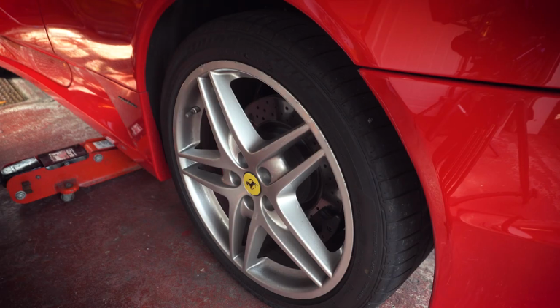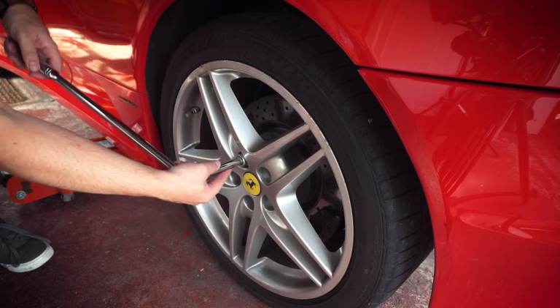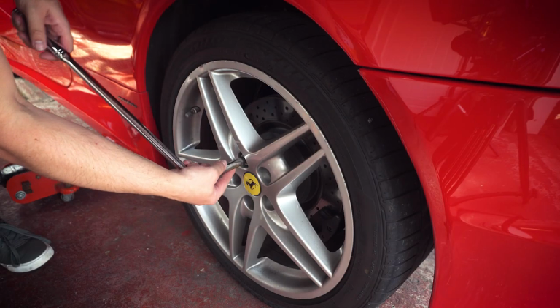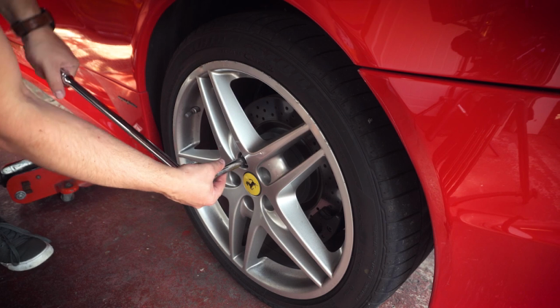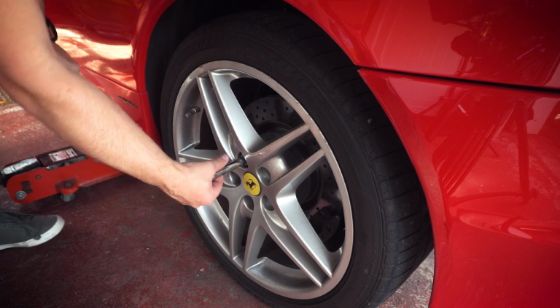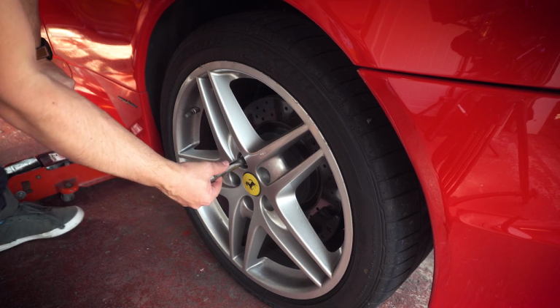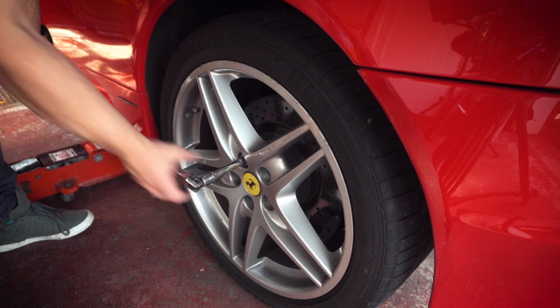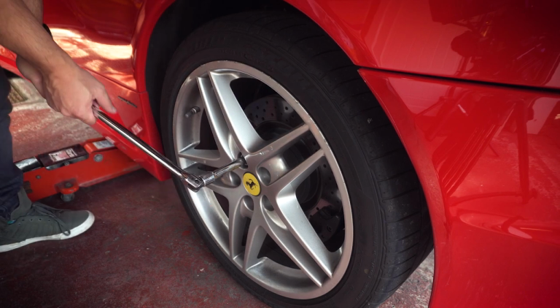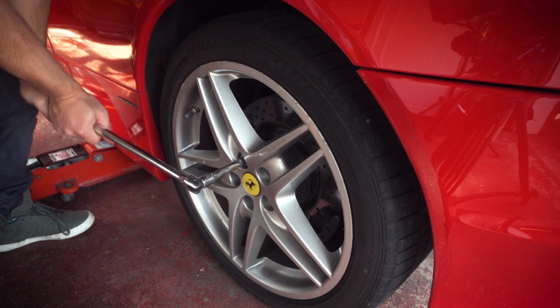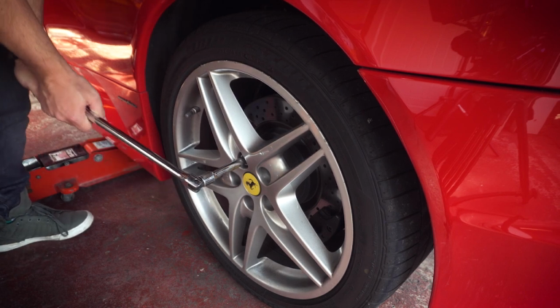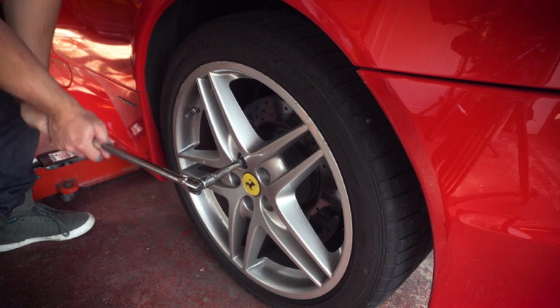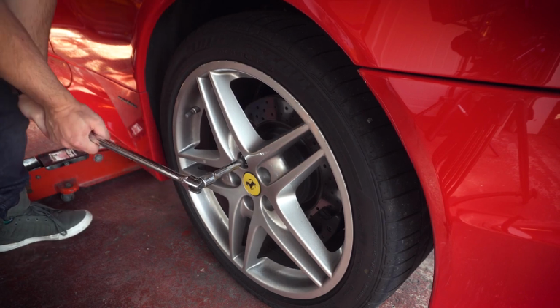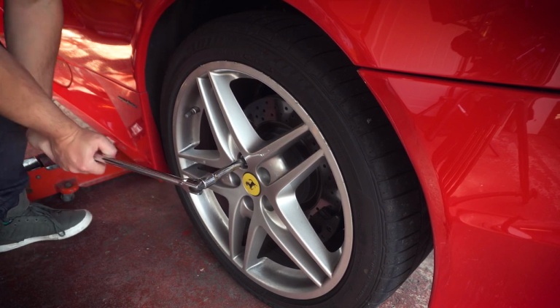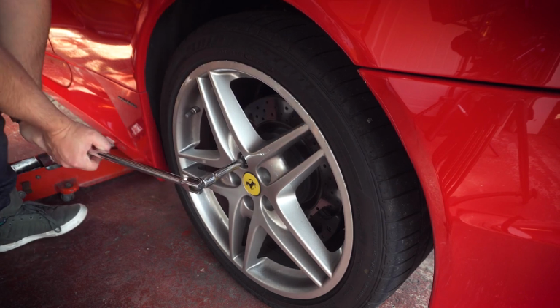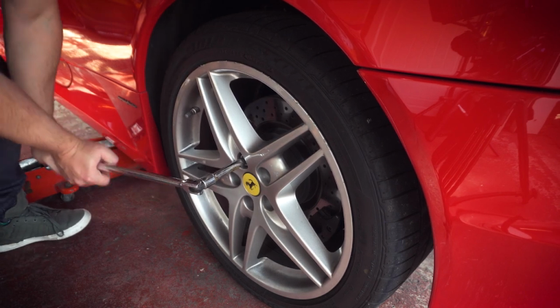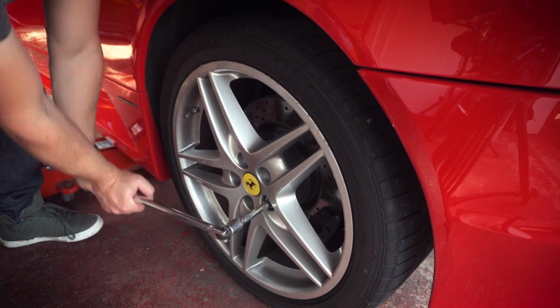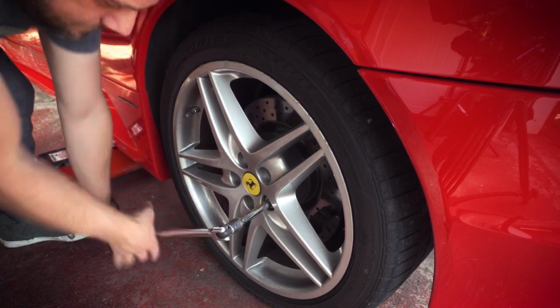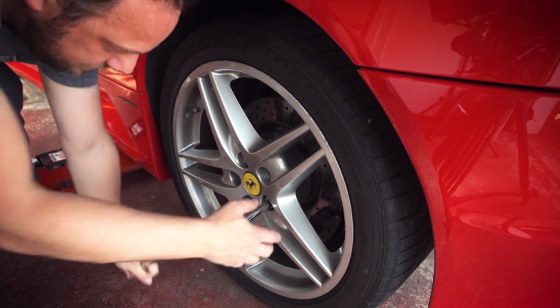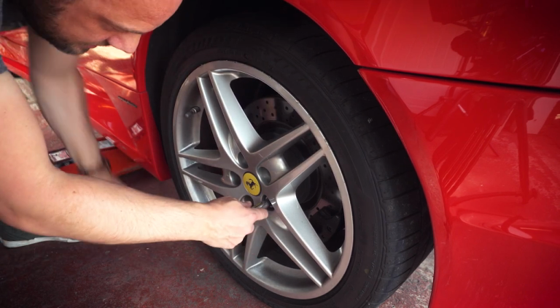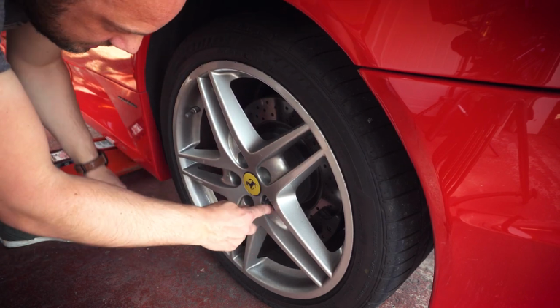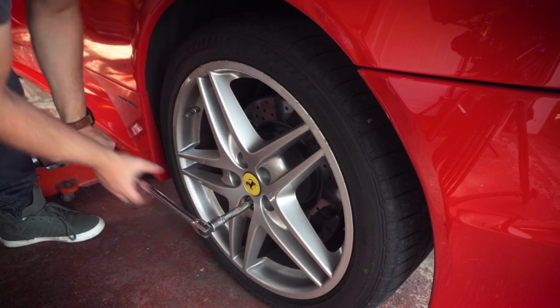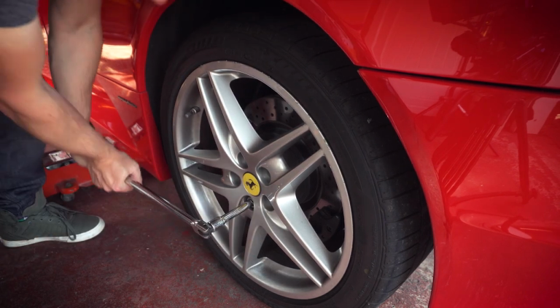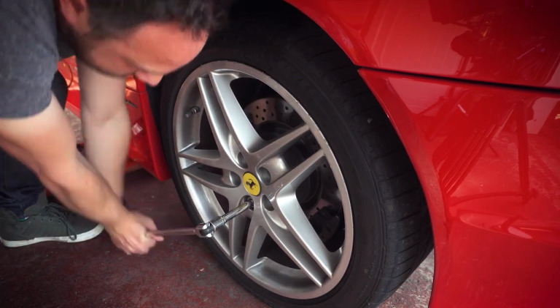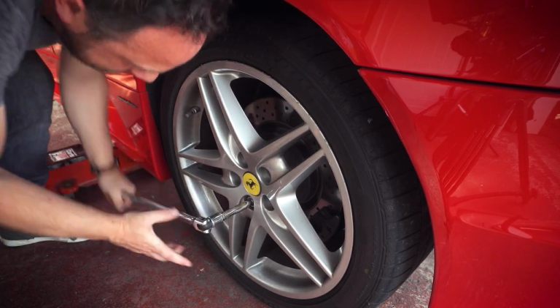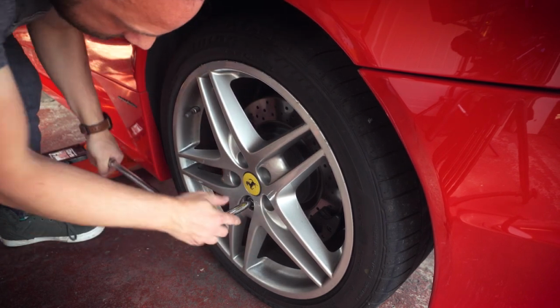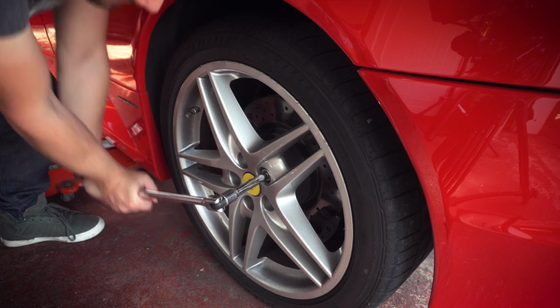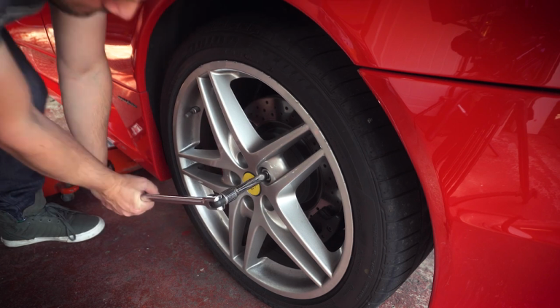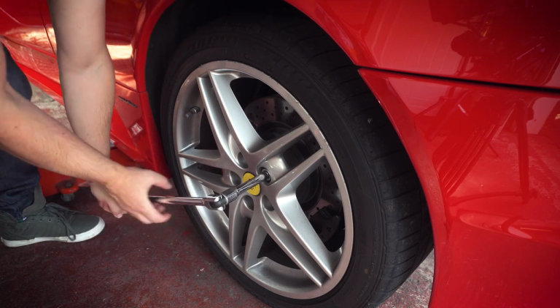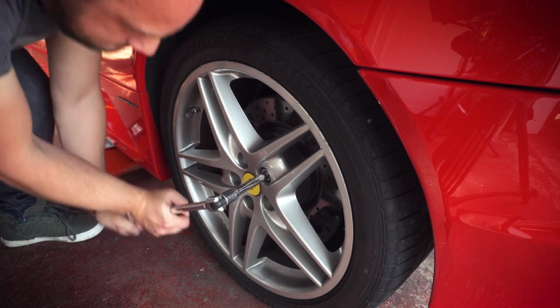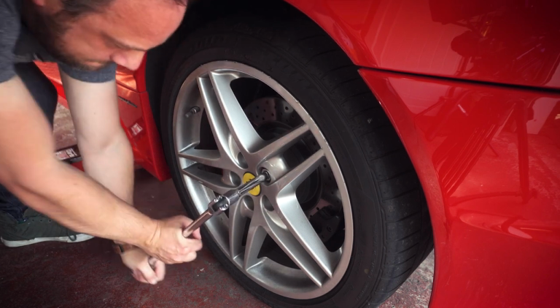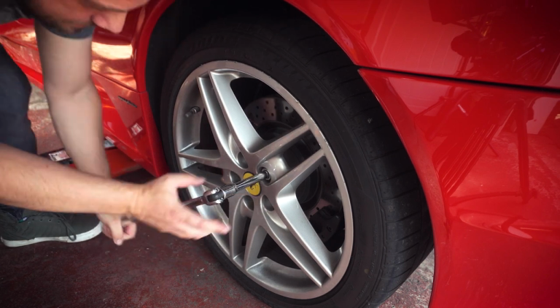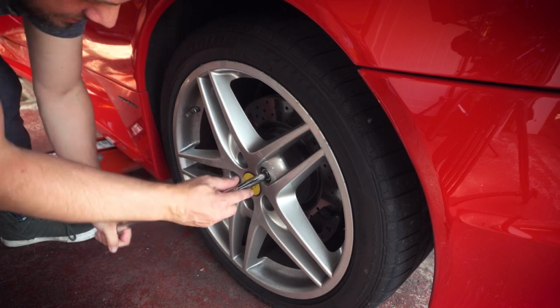The first thing we need to do is remove the wheels from the car. You can normally find the jacking information in your owner's manual or online.